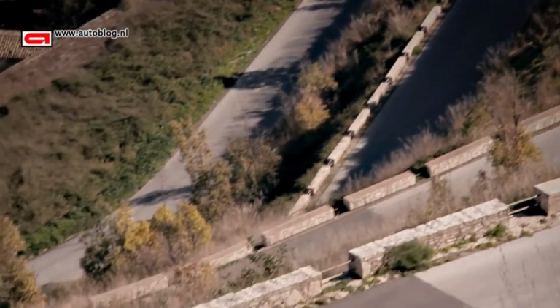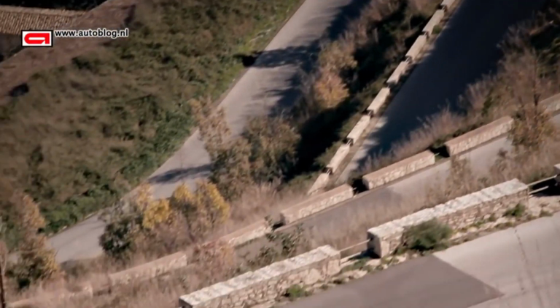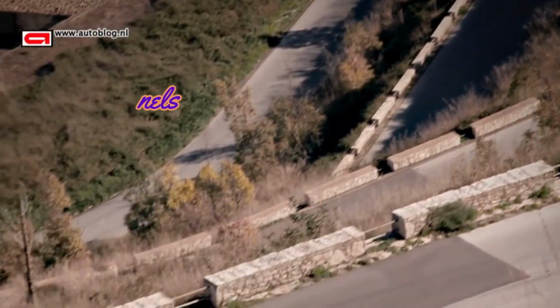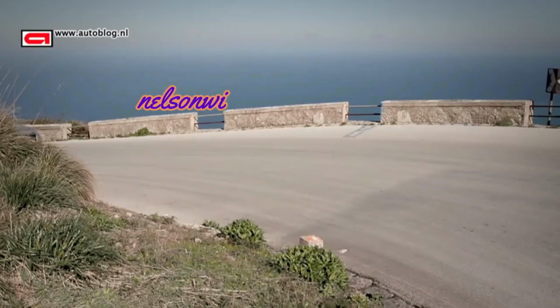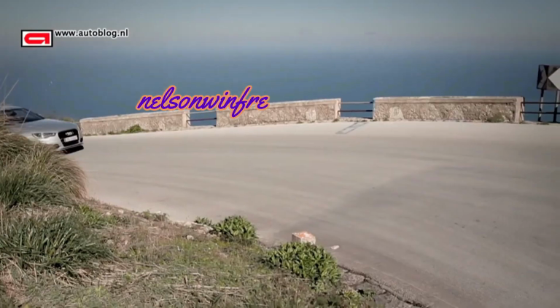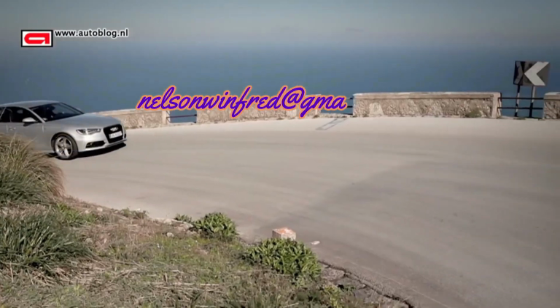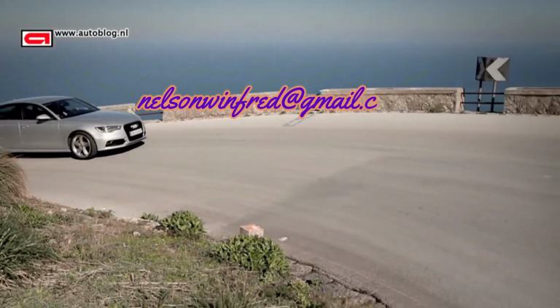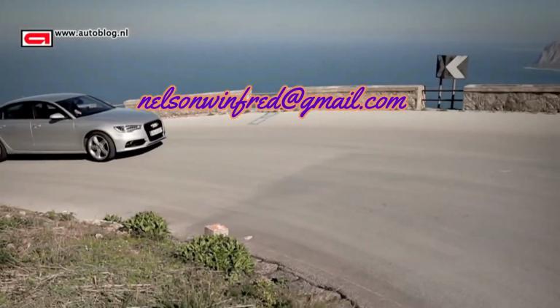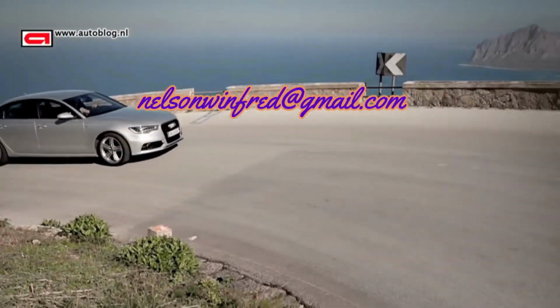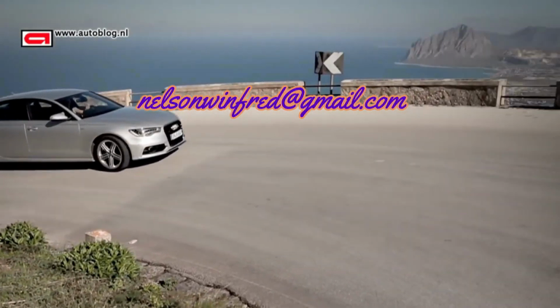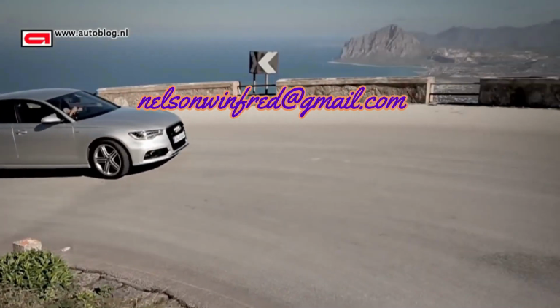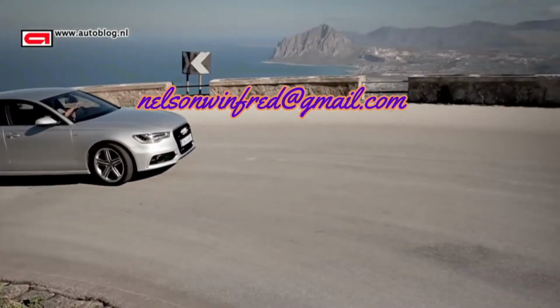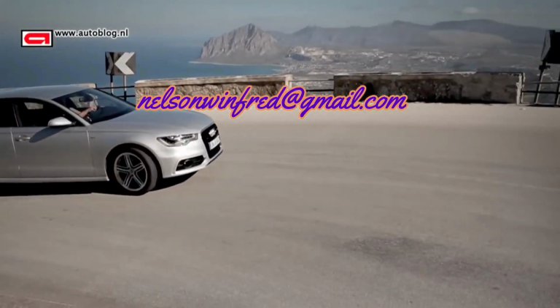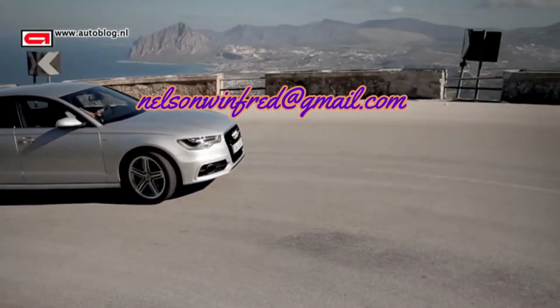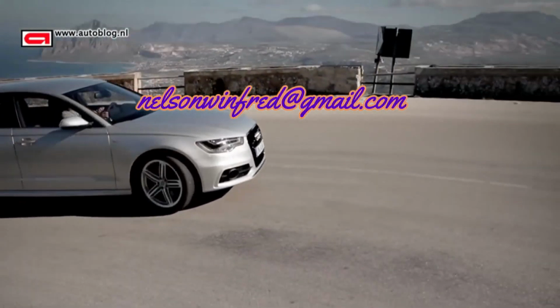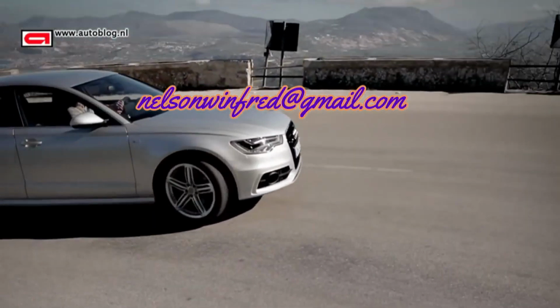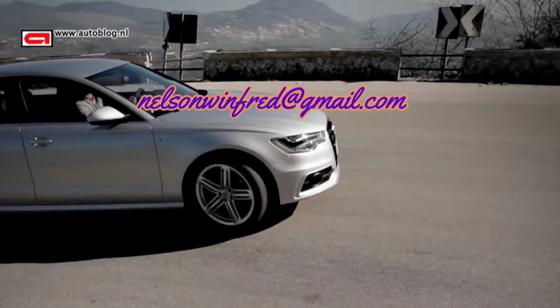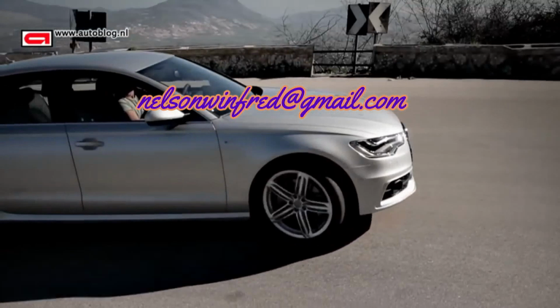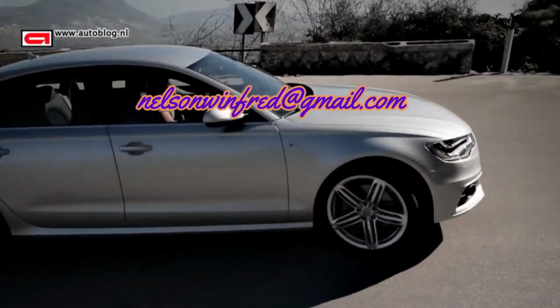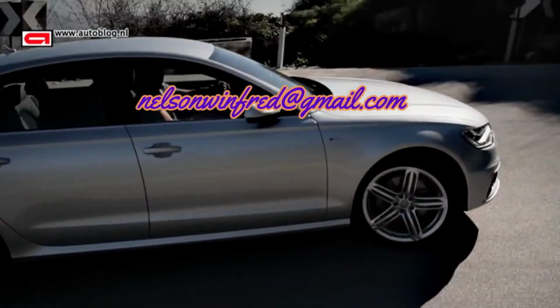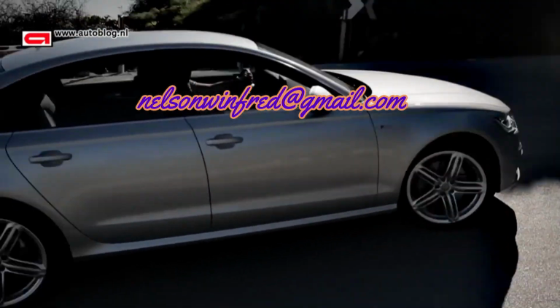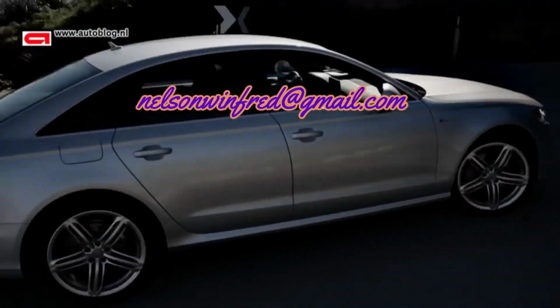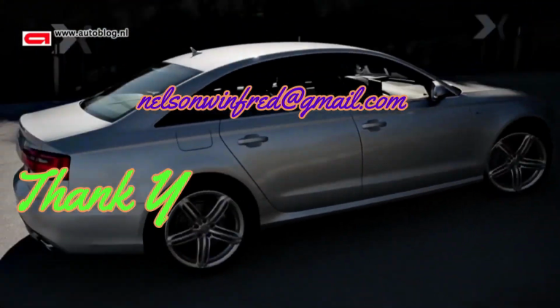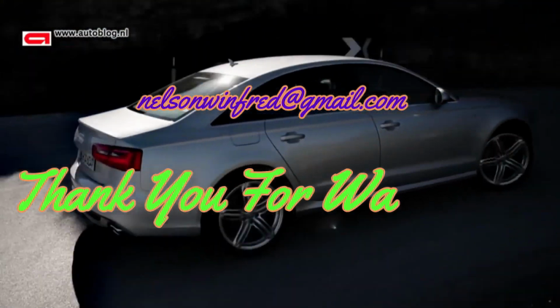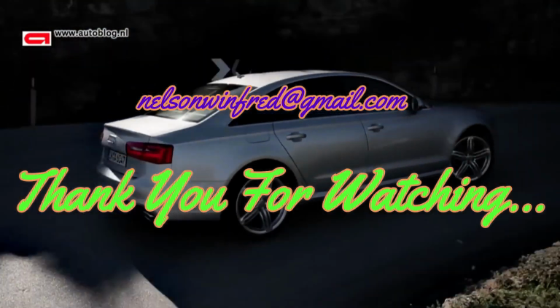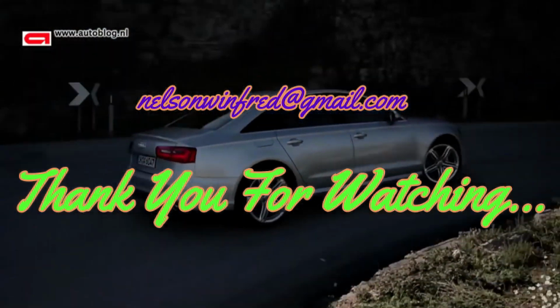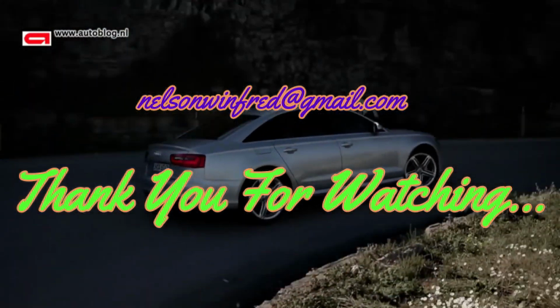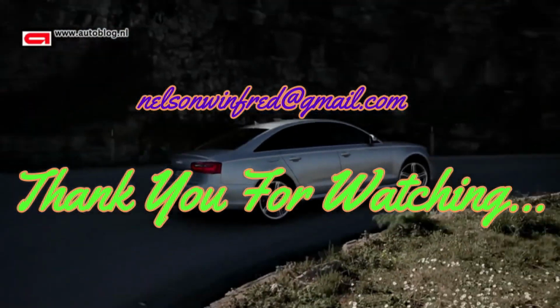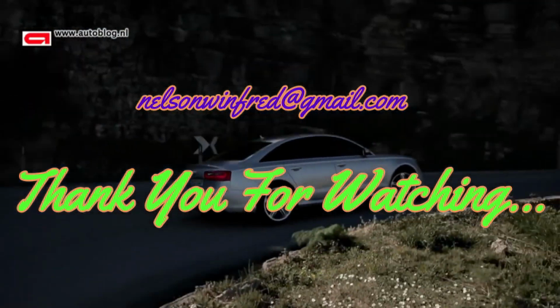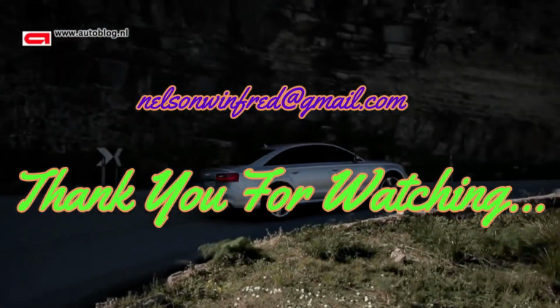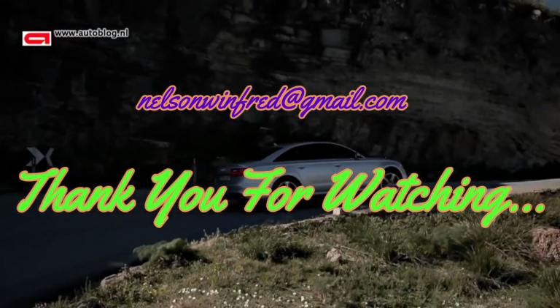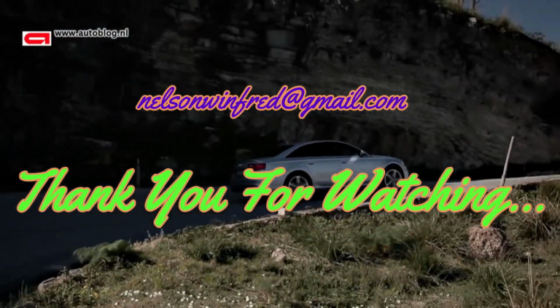You can send us your valuable feedback through this email. Thank you for watching.